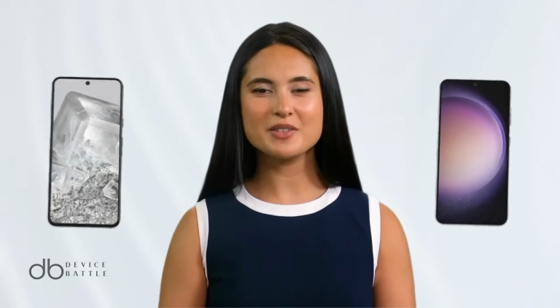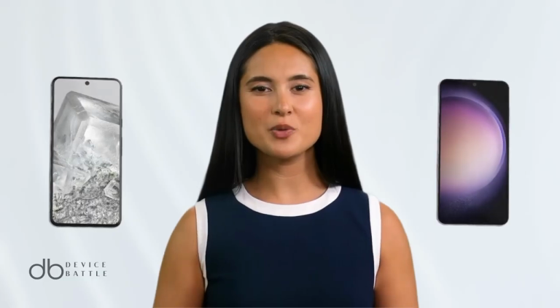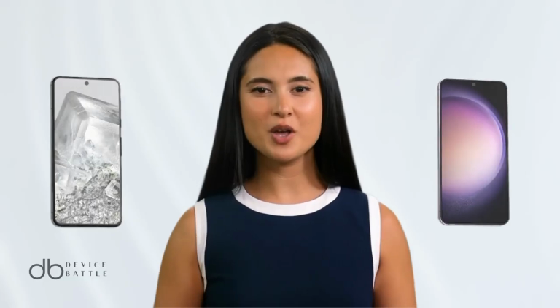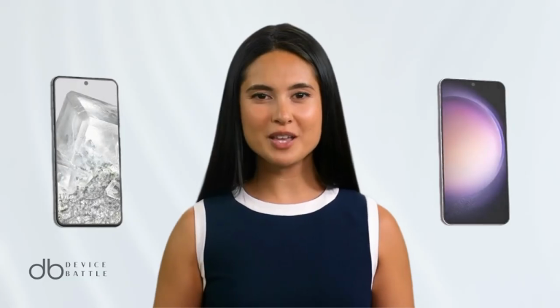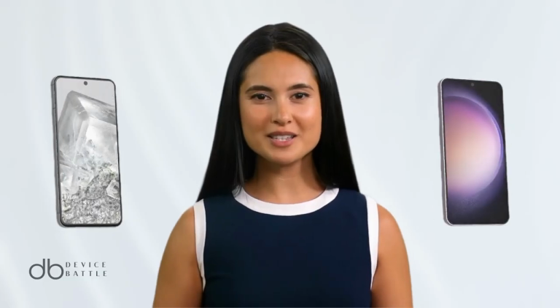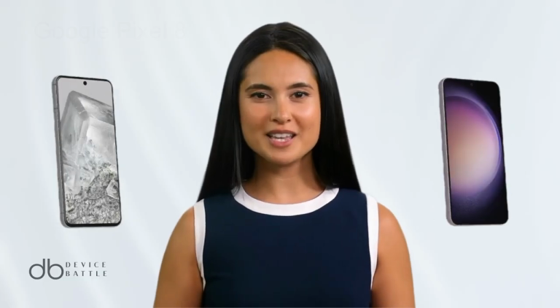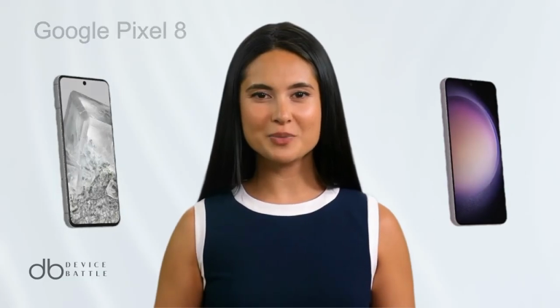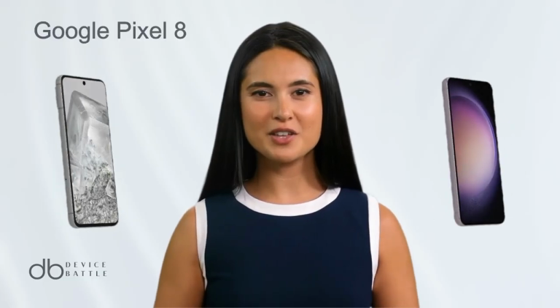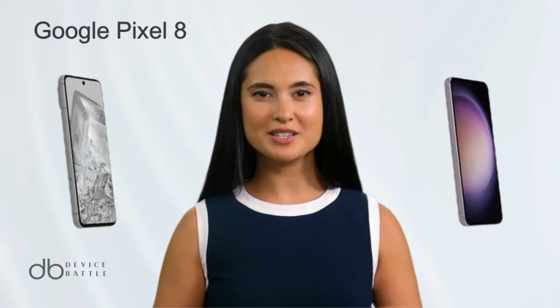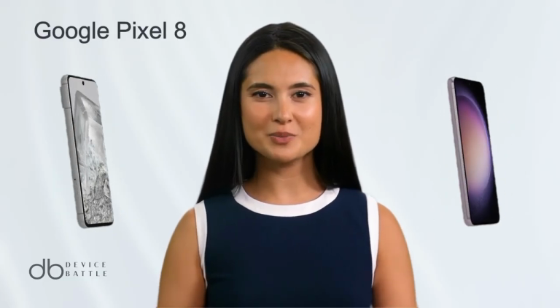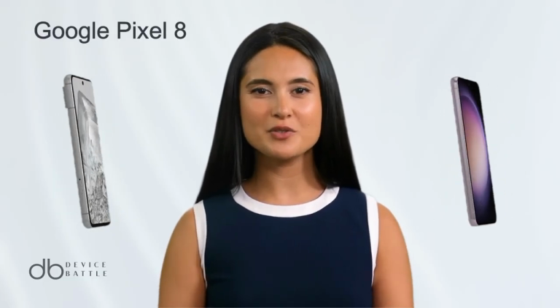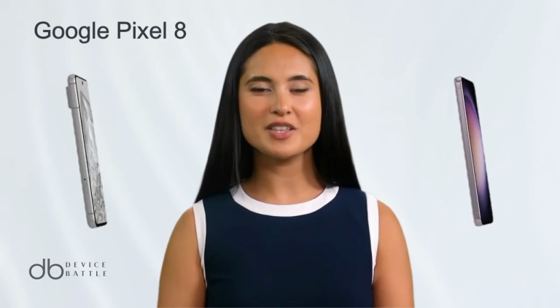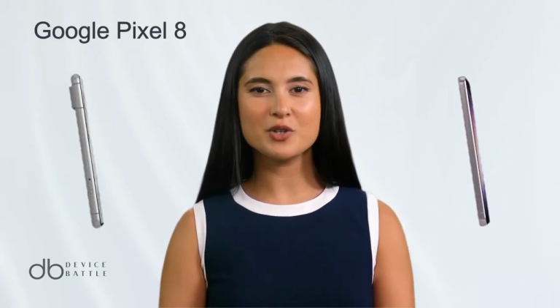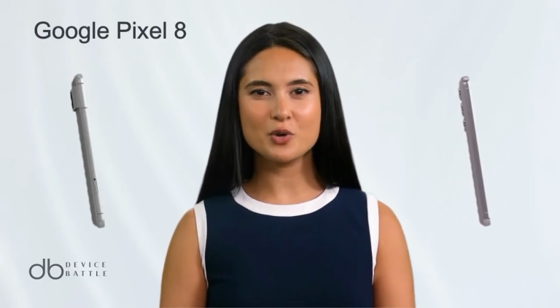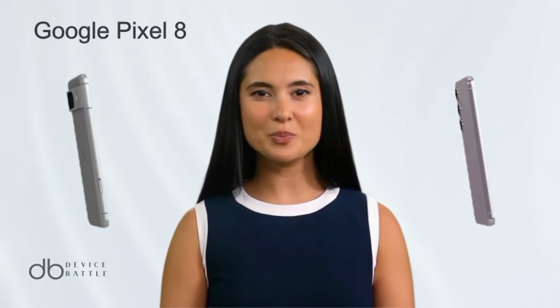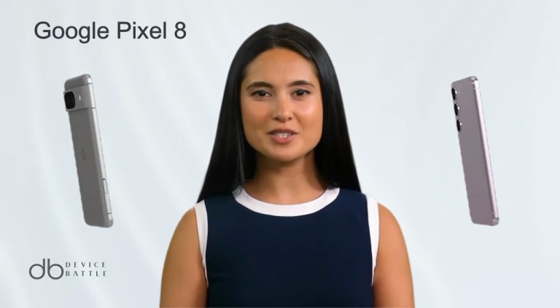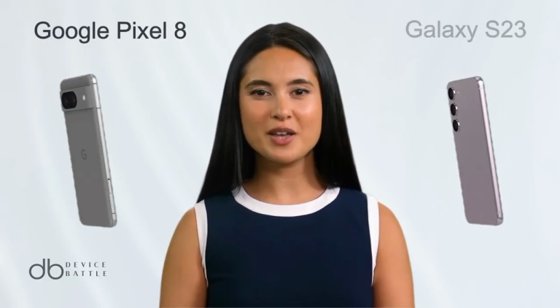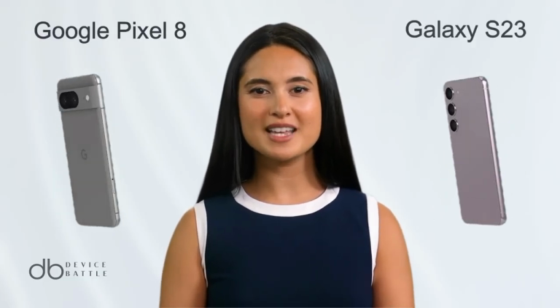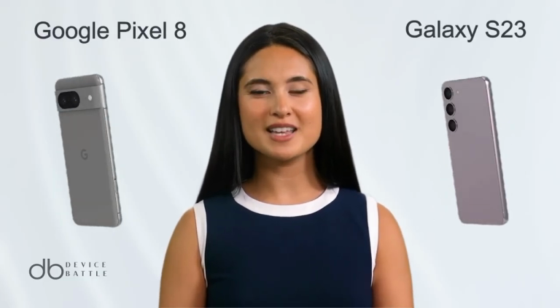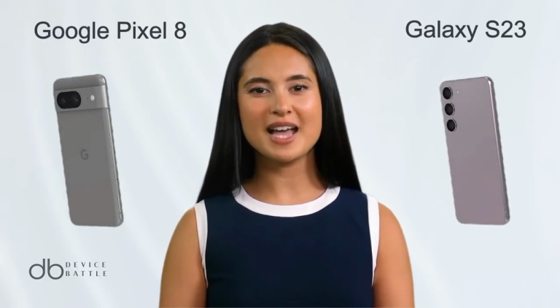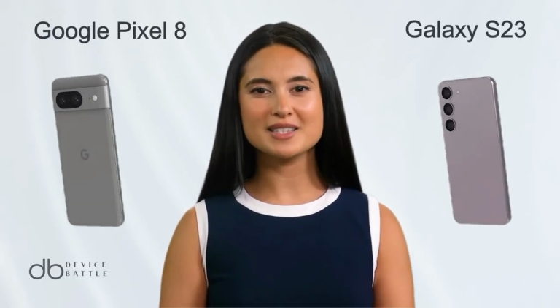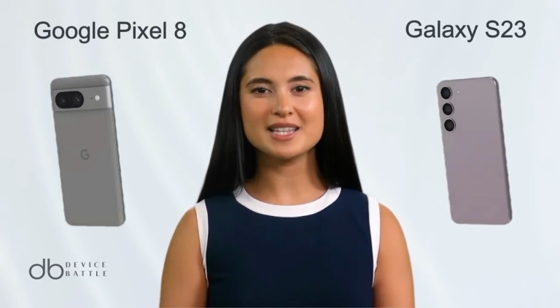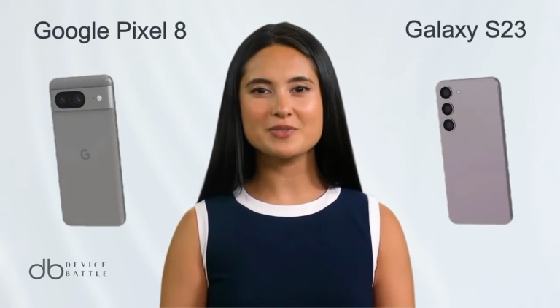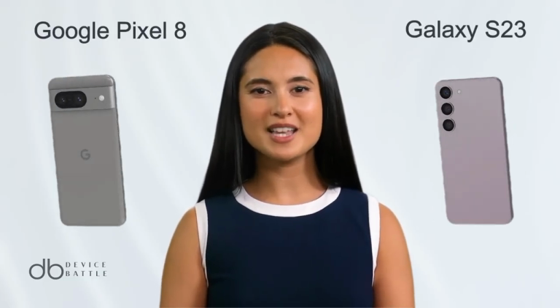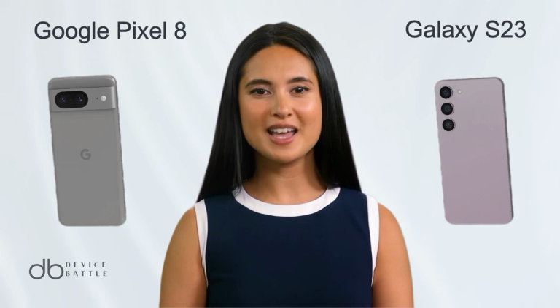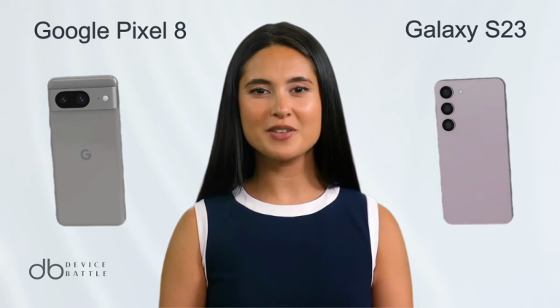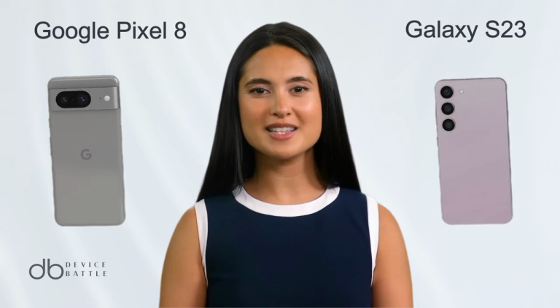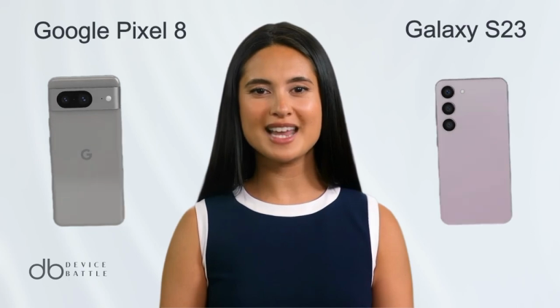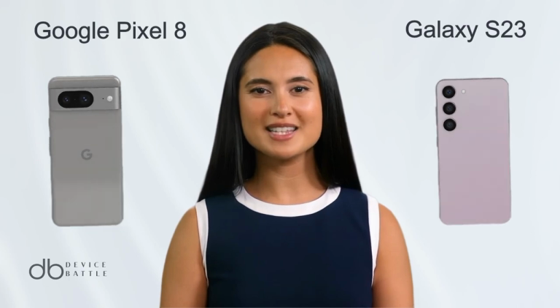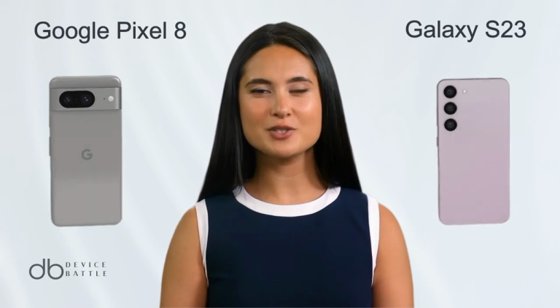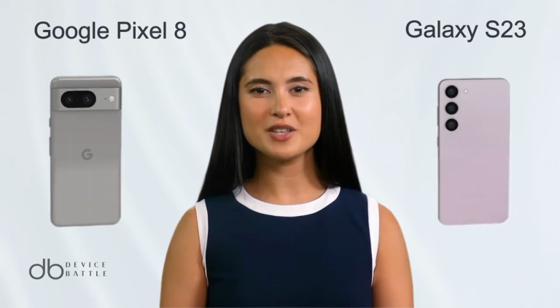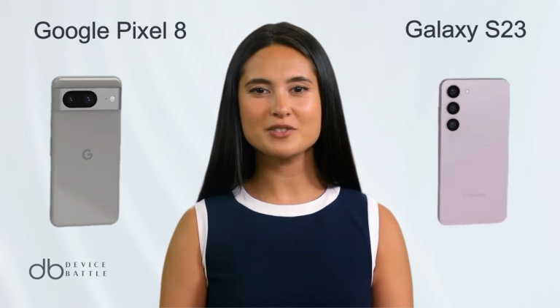Welcome to the comparison between the Google Pixel 8 and the Samsung Galaxy S23.